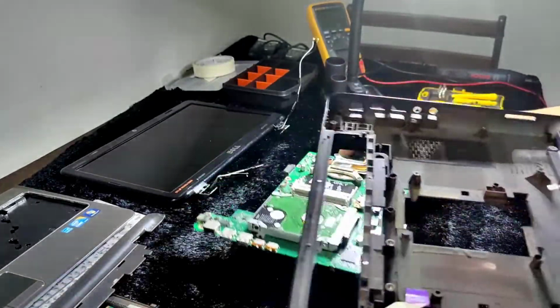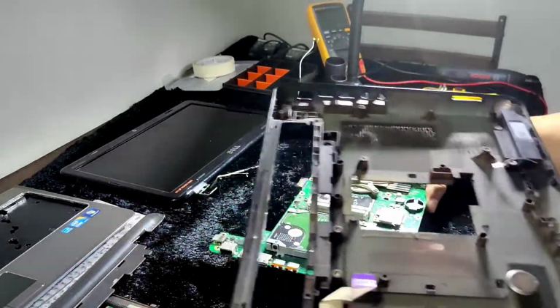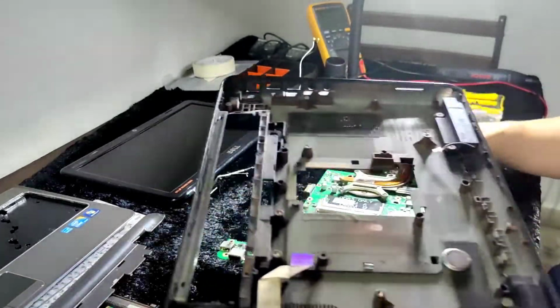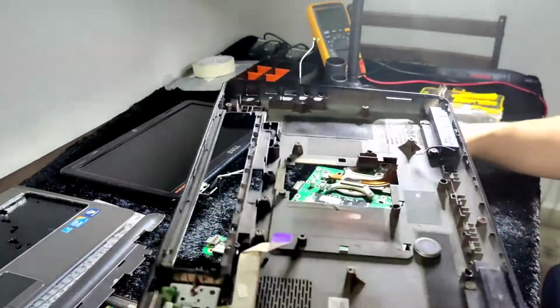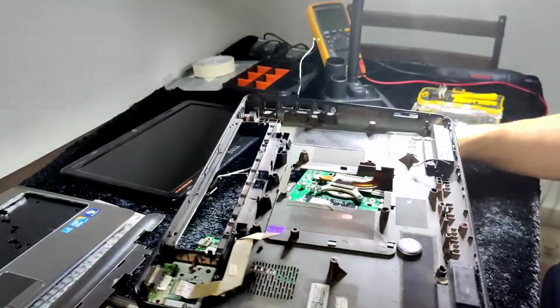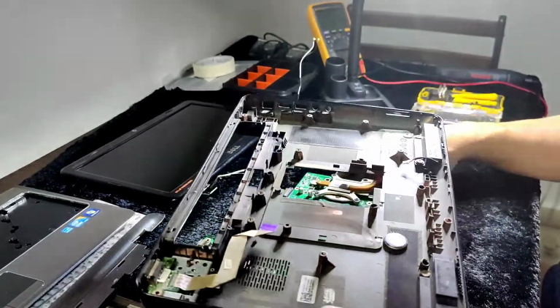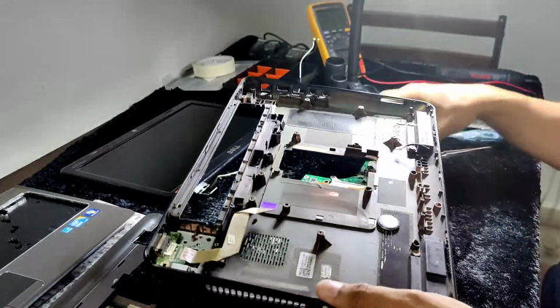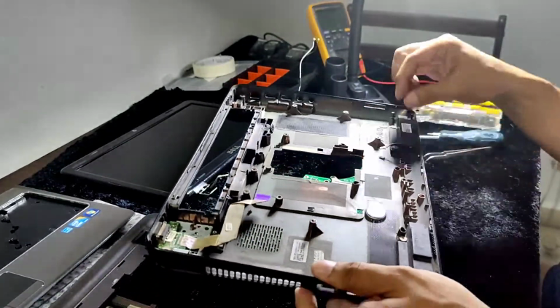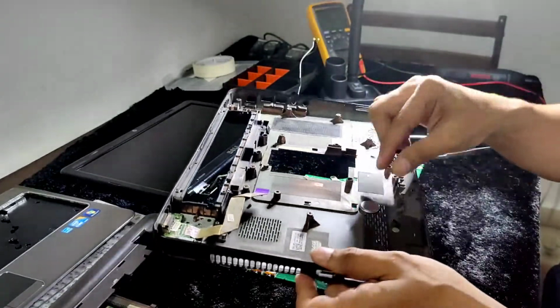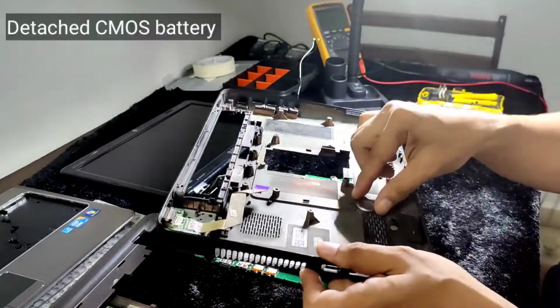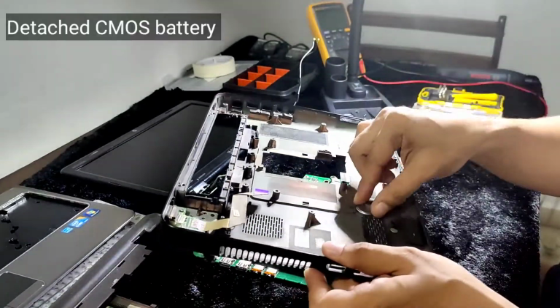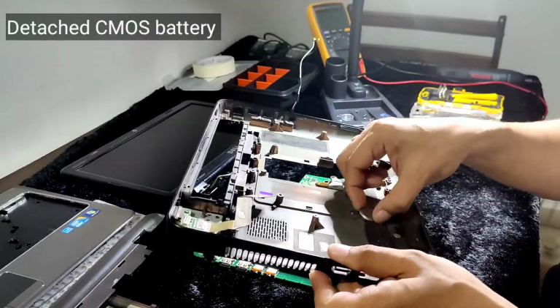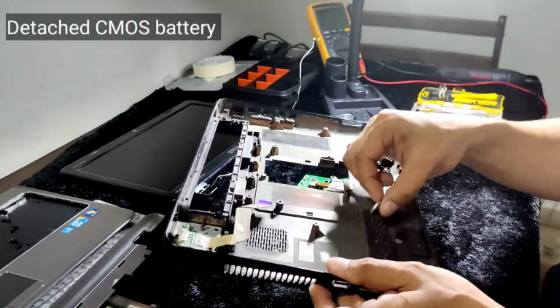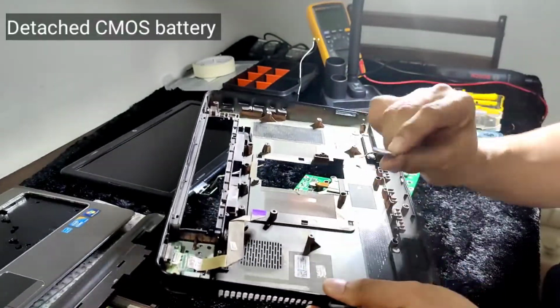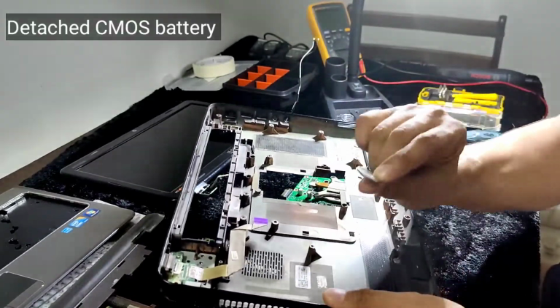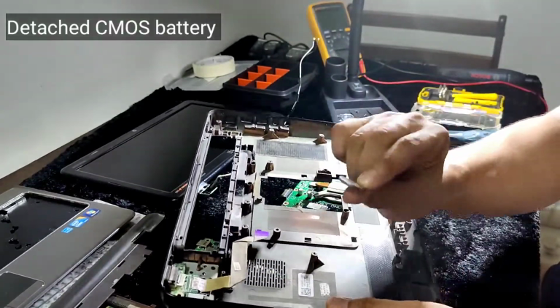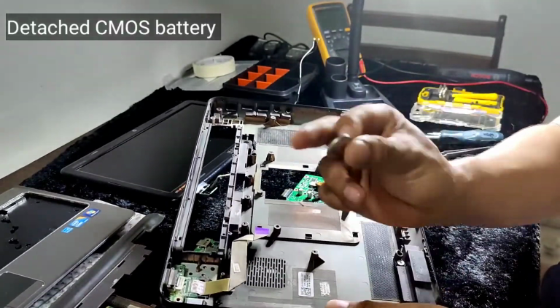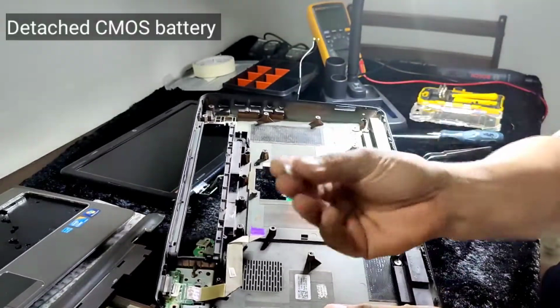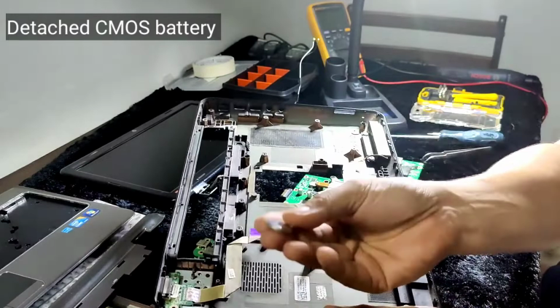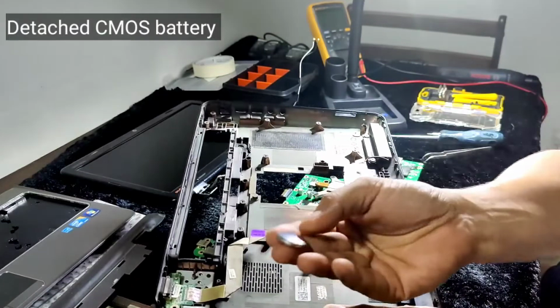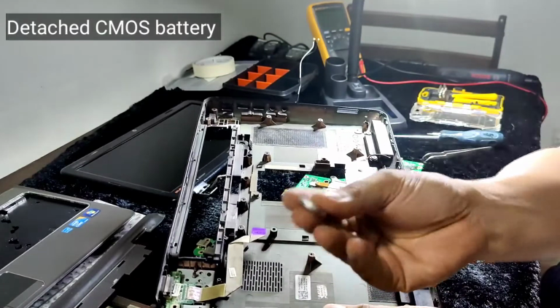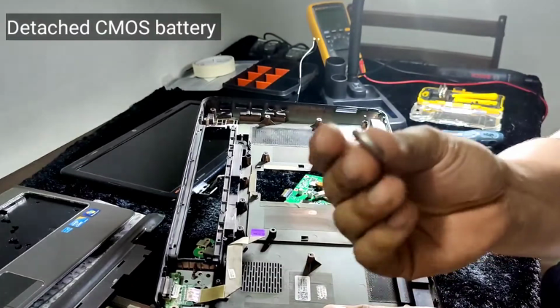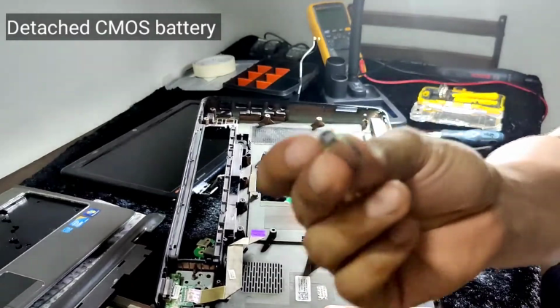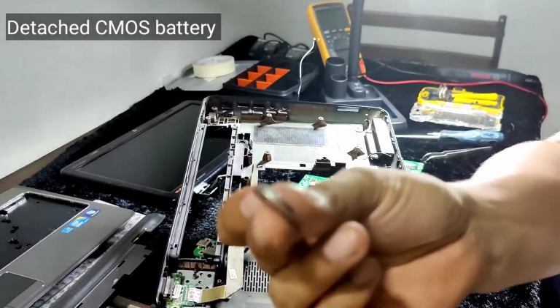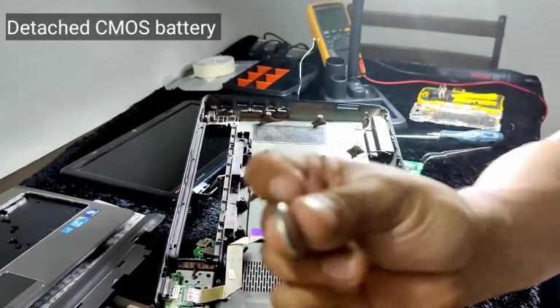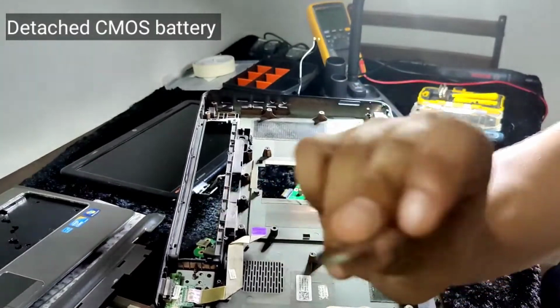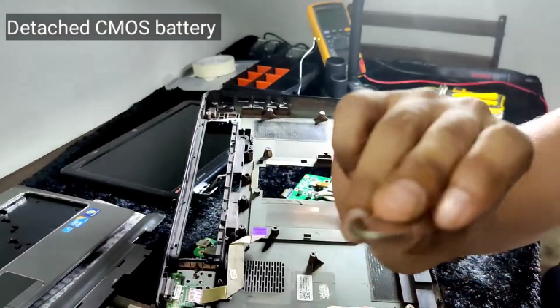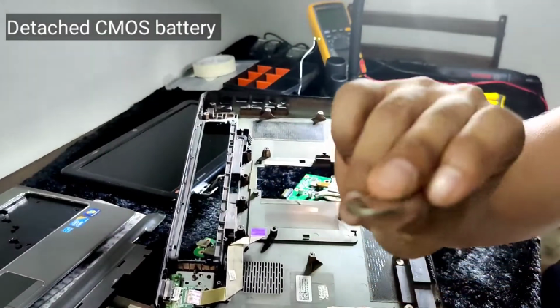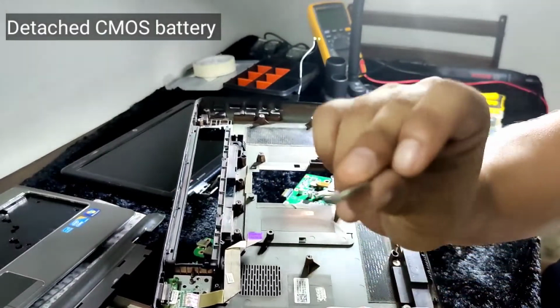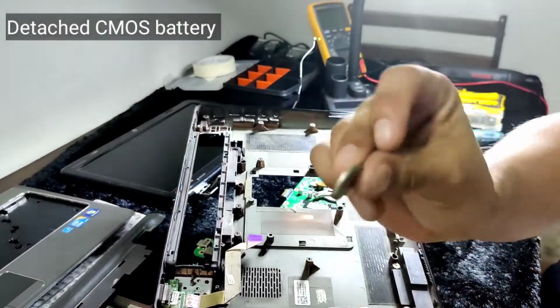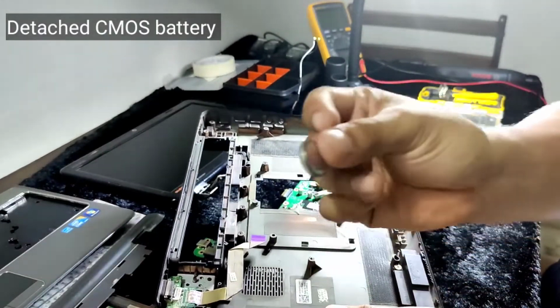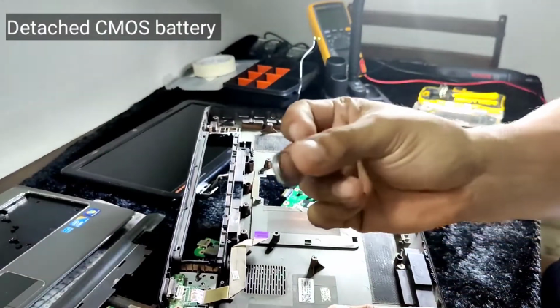The loose part is a CMOS battery. This is supposed to be connected to the PCB.